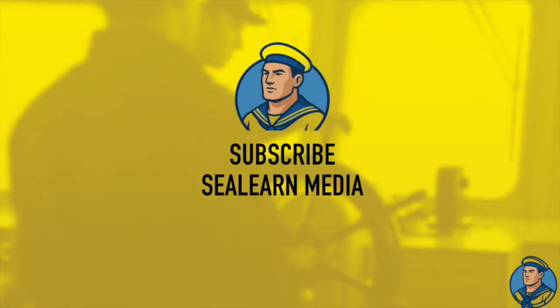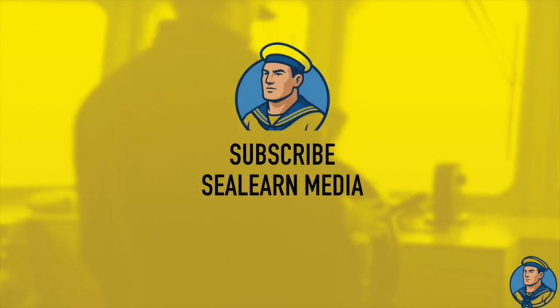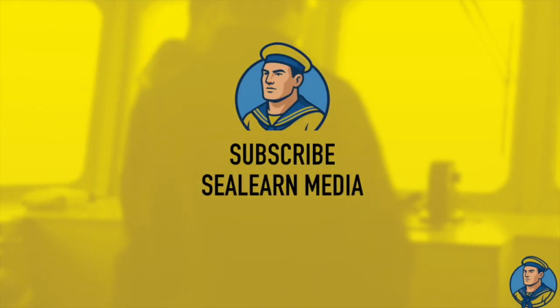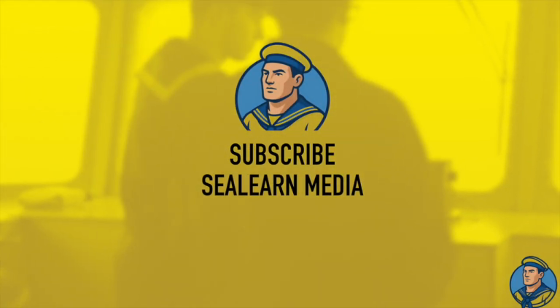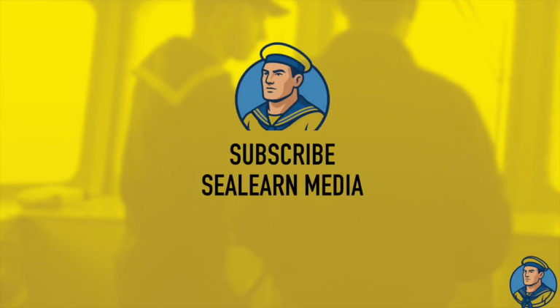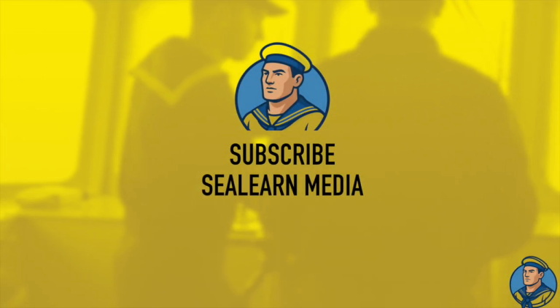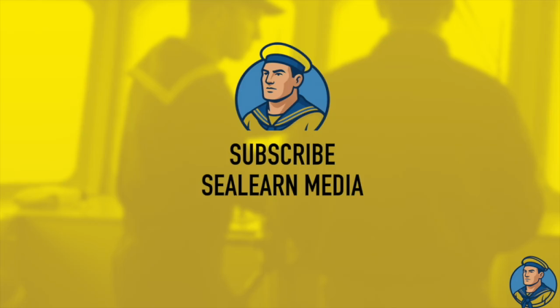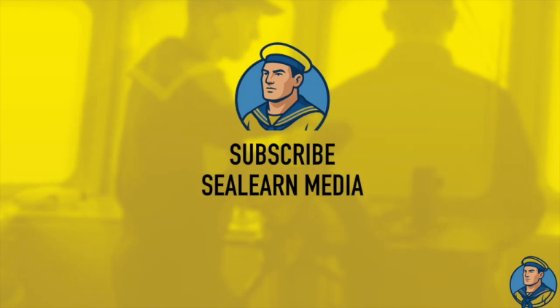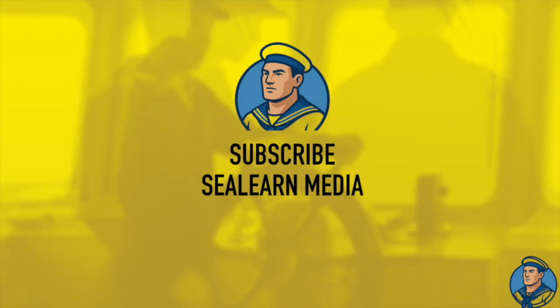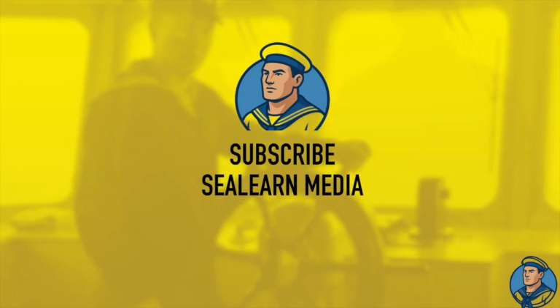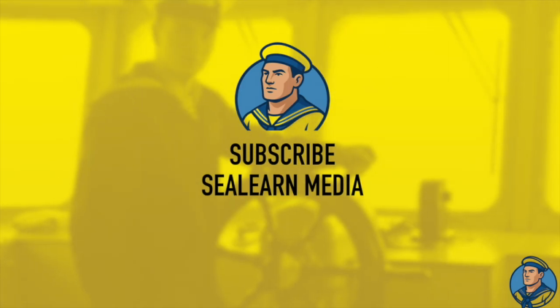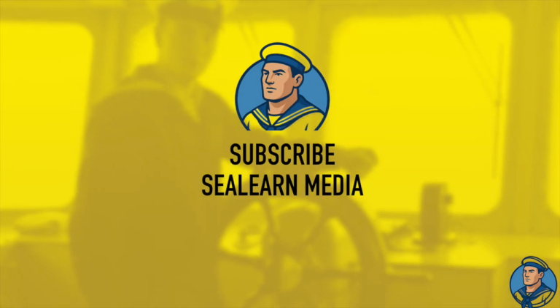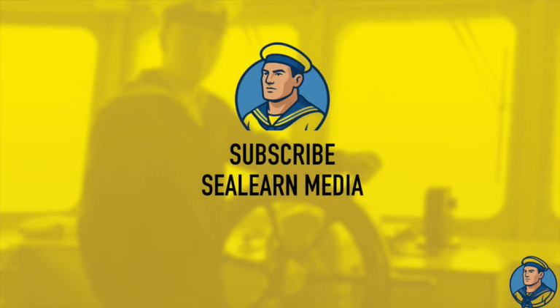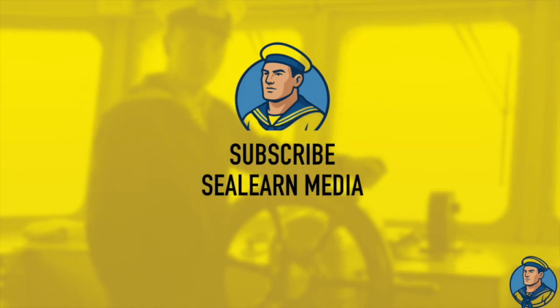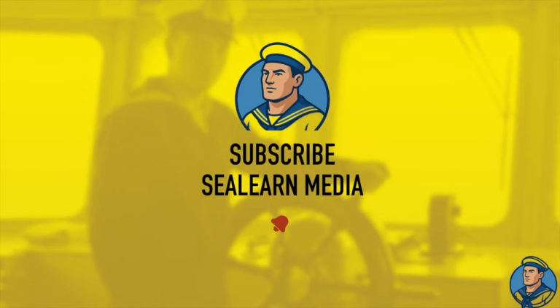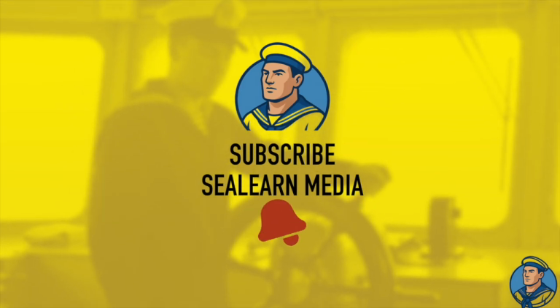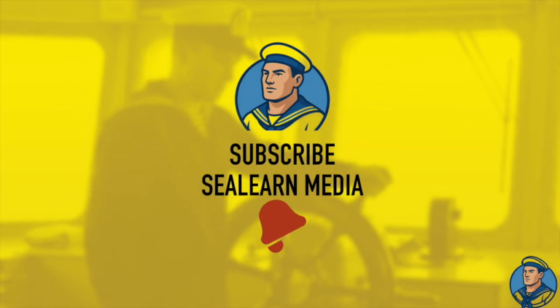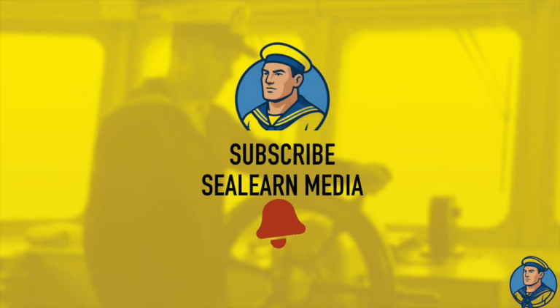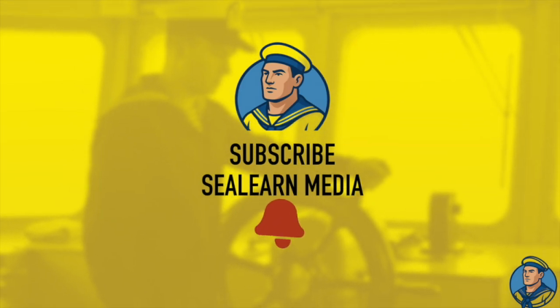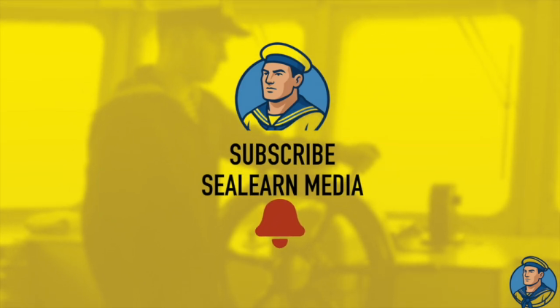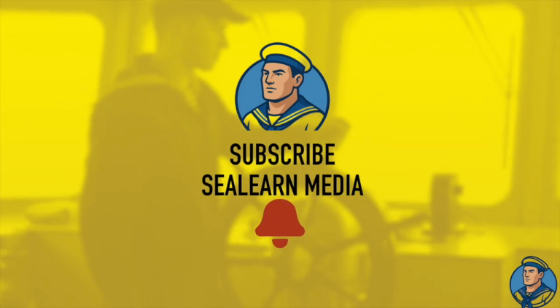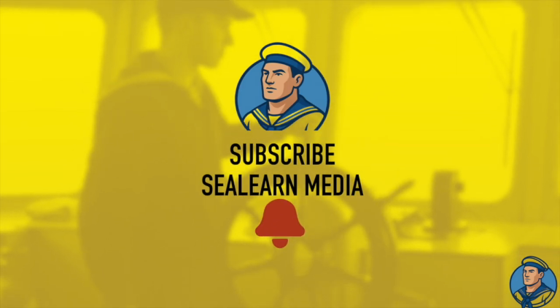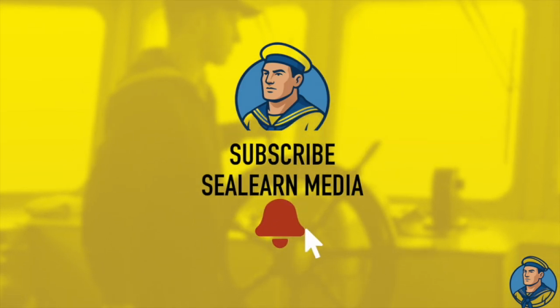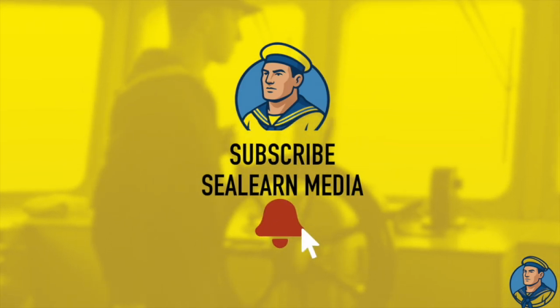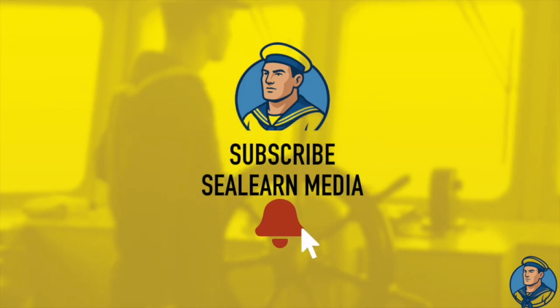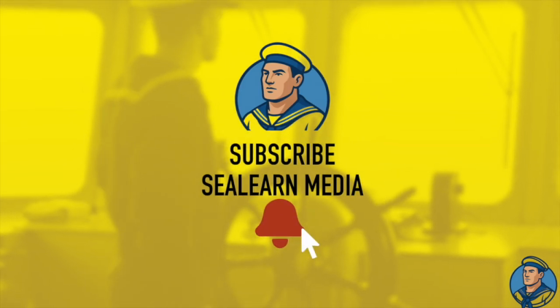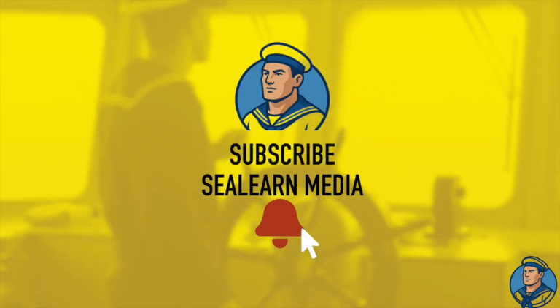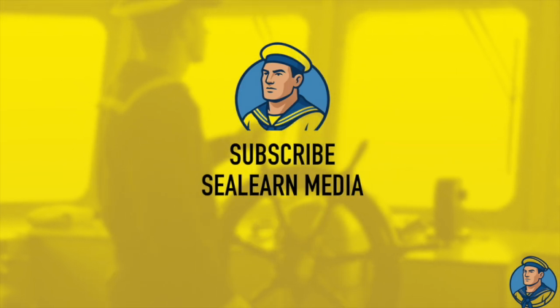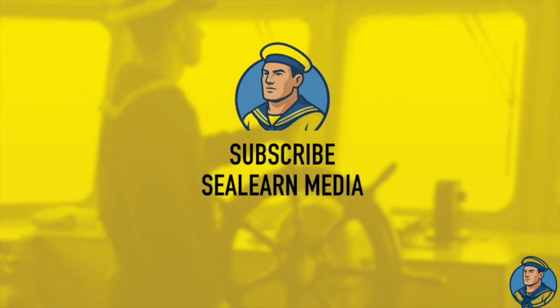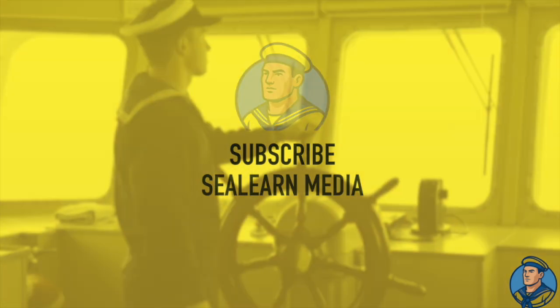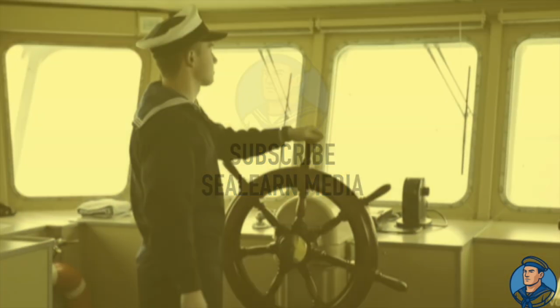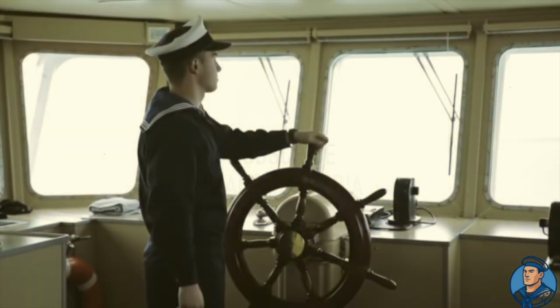Stay tuned for our next videos for next parts of Rules of Road. Meanwhile, subscribe to our channel and do not forget to click on the bell icon.